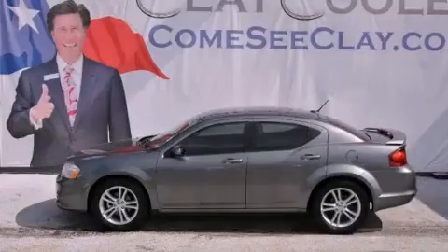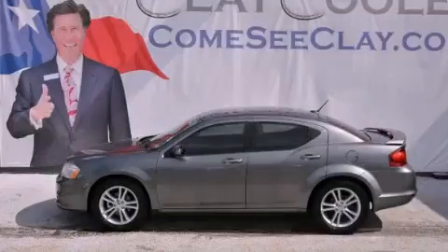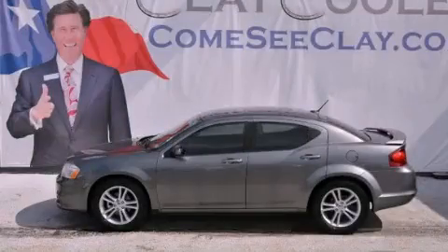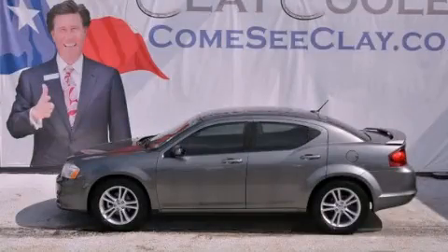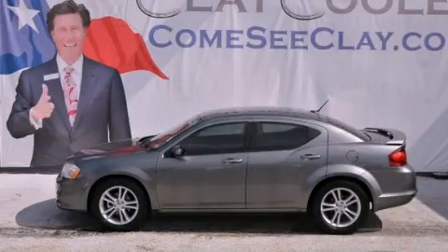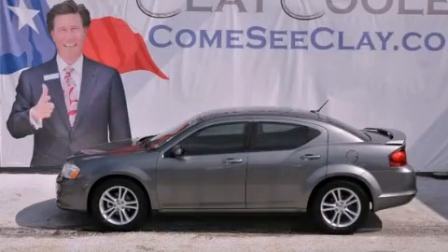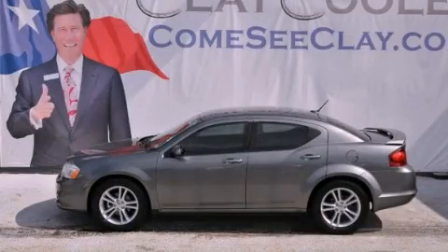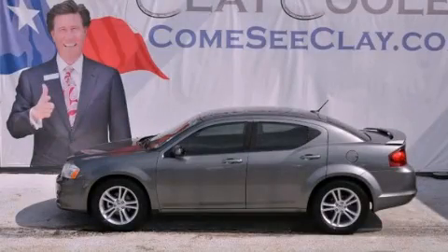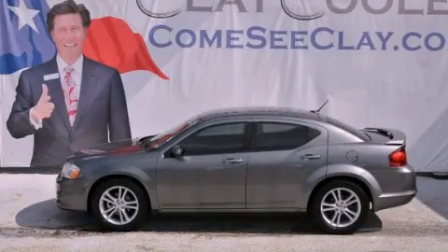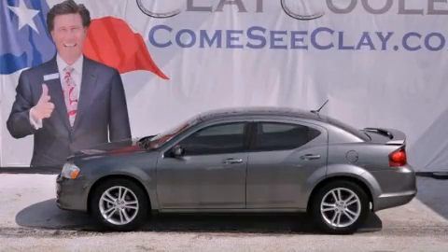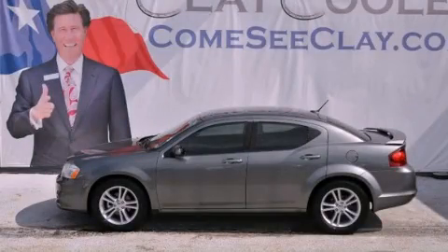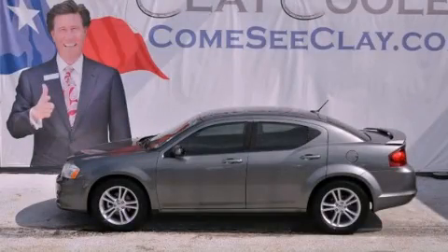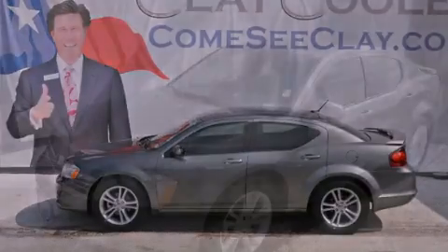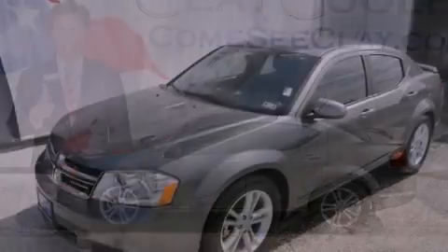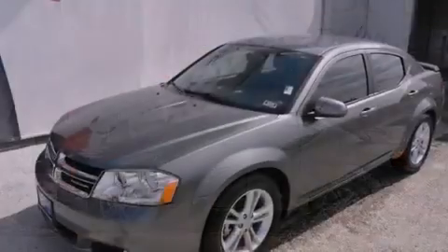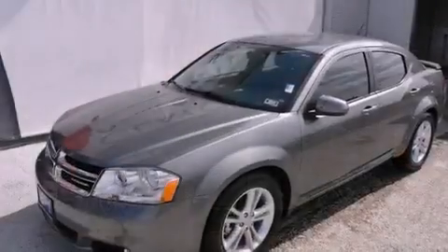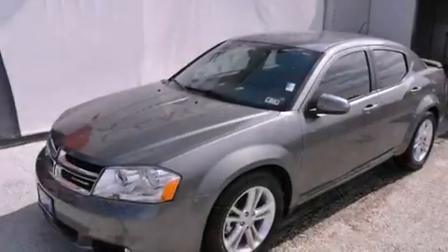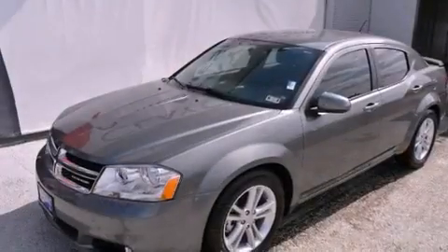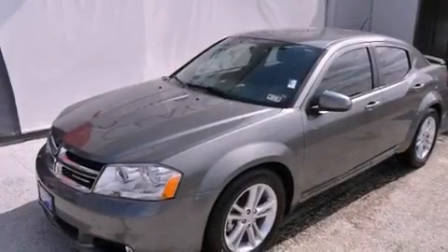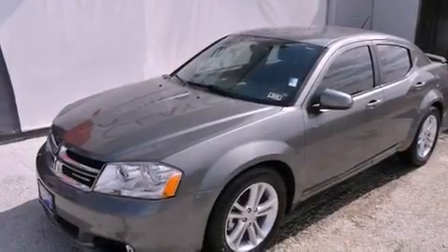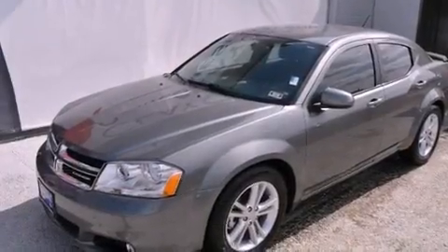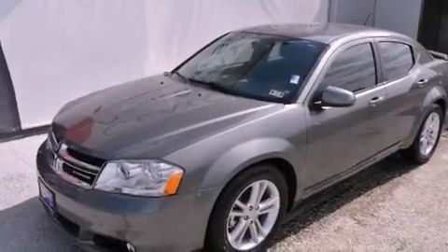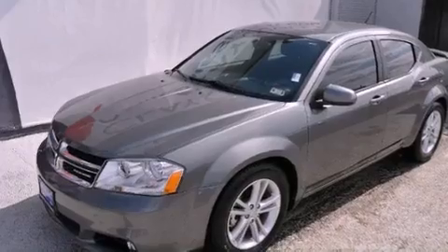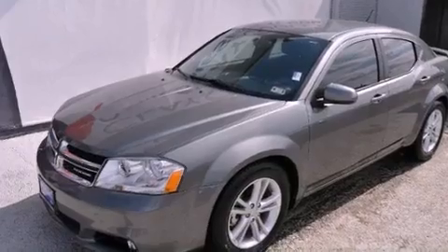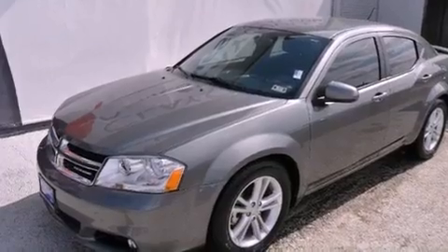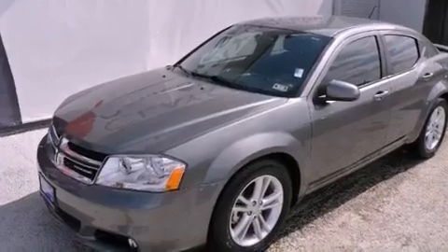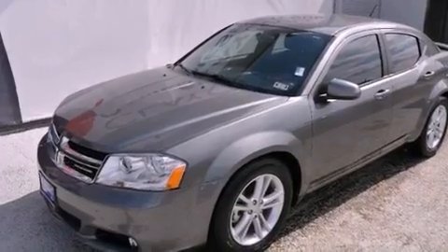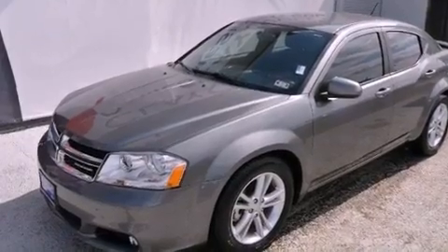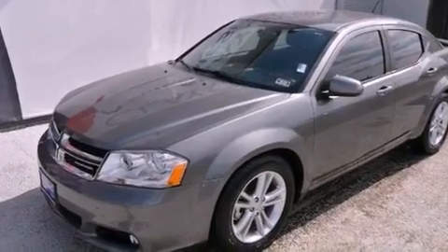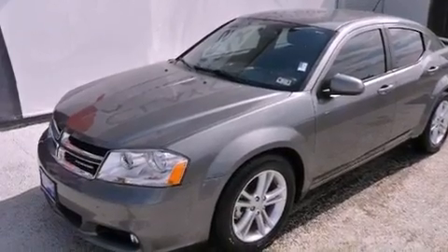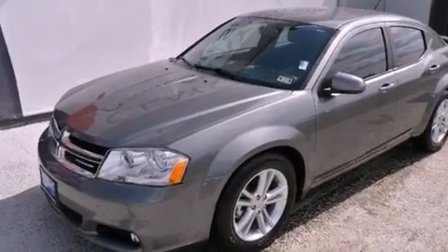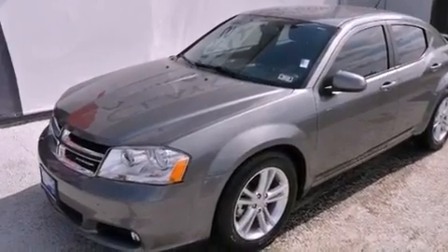This is a 2012 Dodge Avenger. It features a 3.6-liter, six-cylinder engine and an automatic transmission.